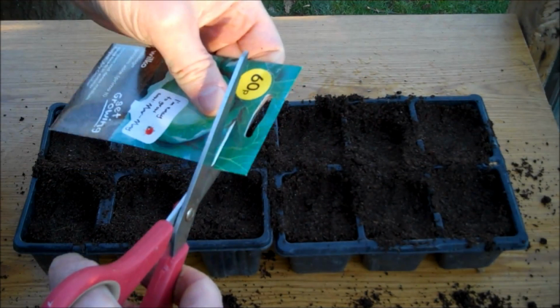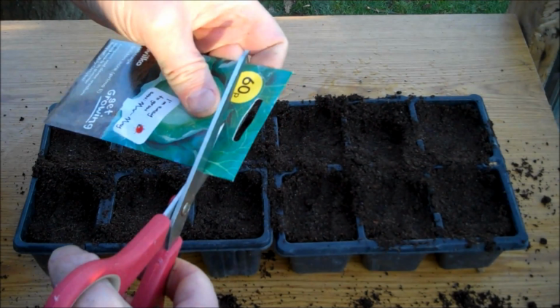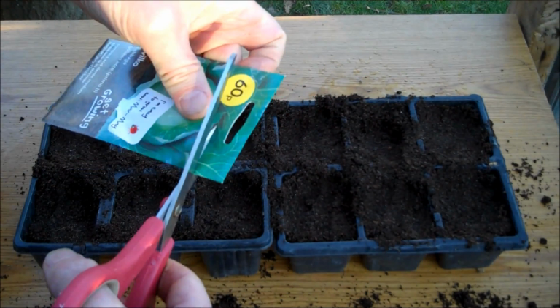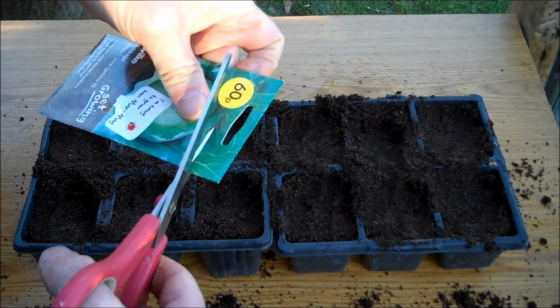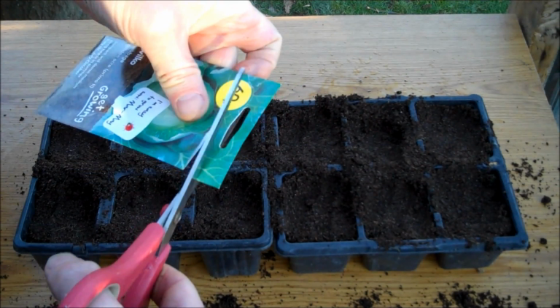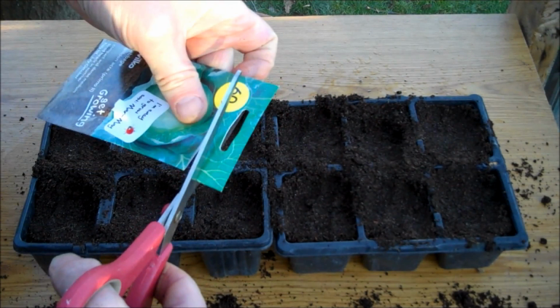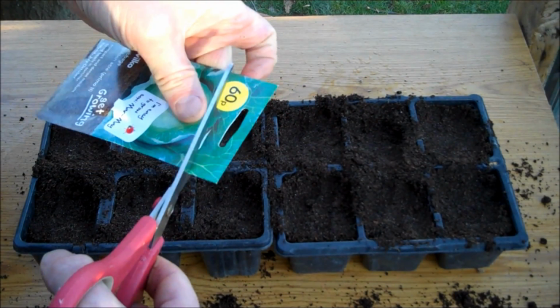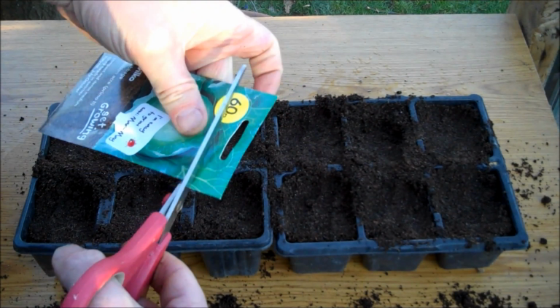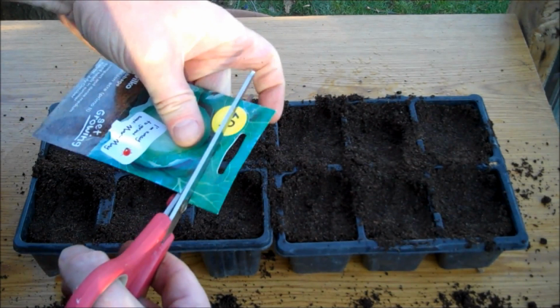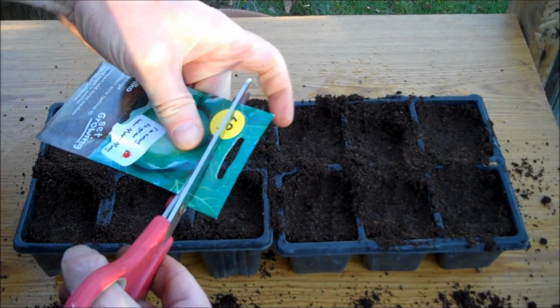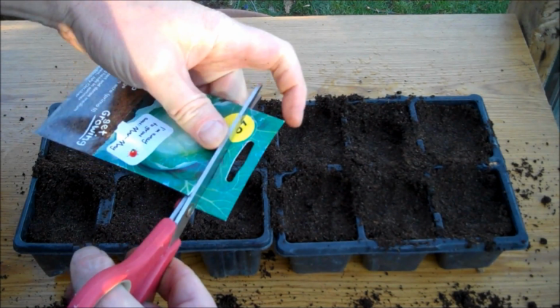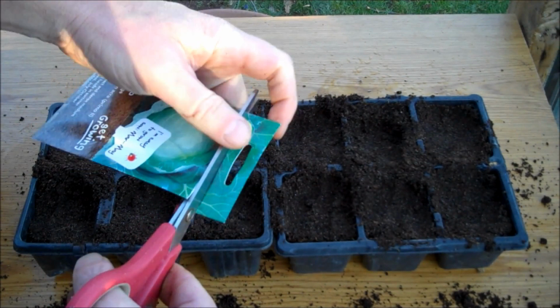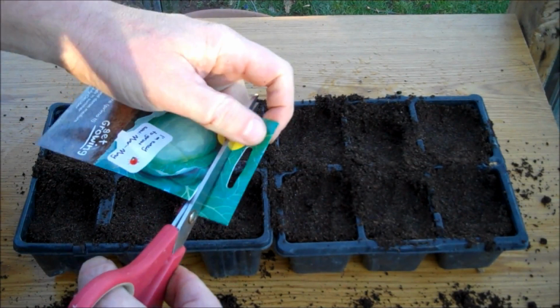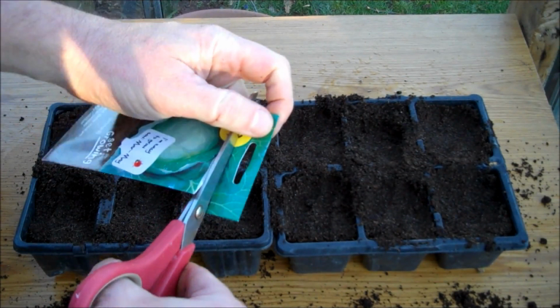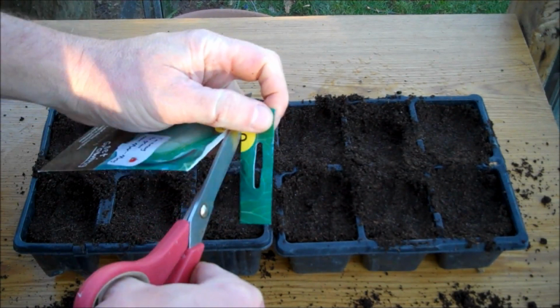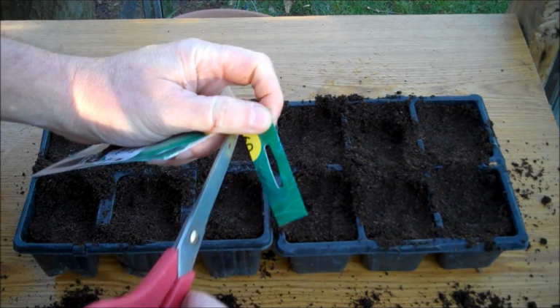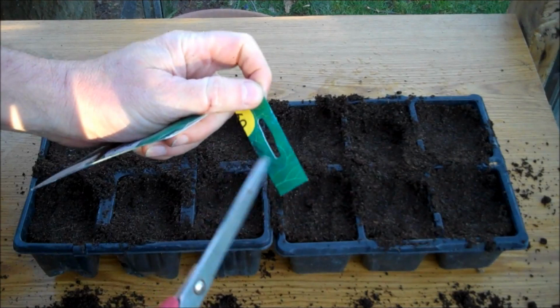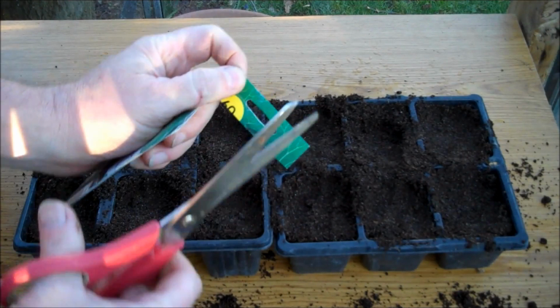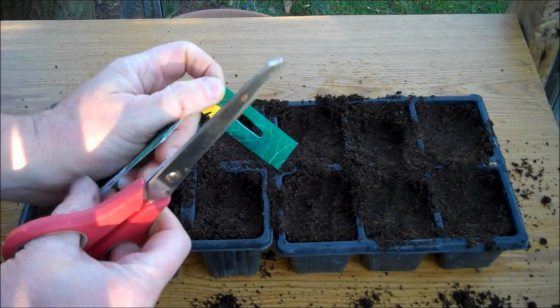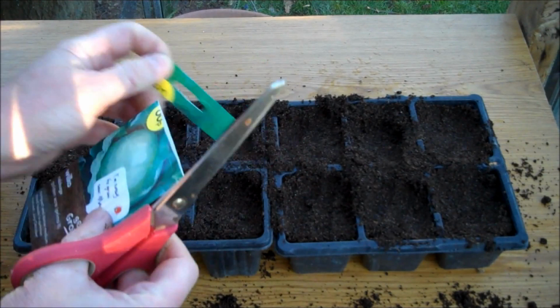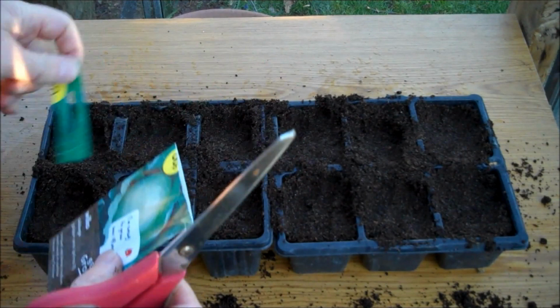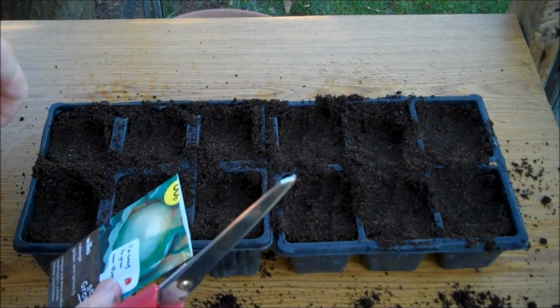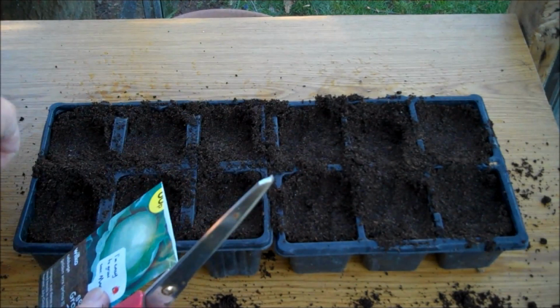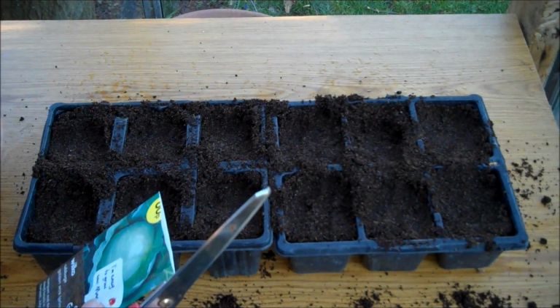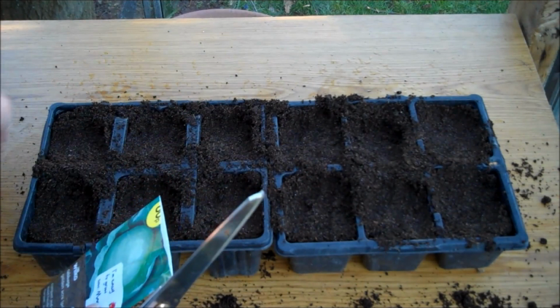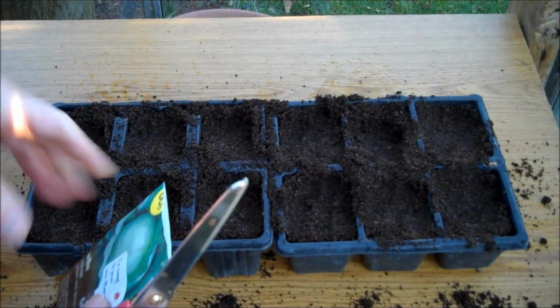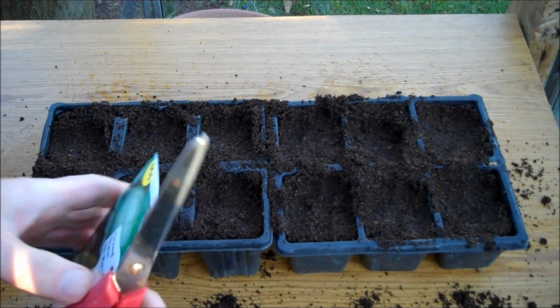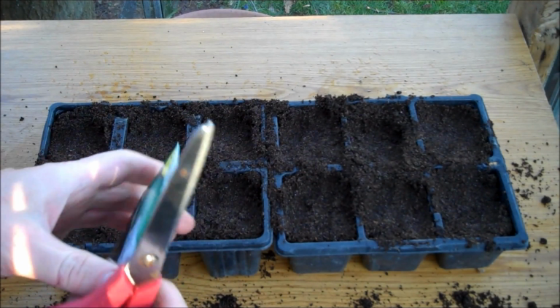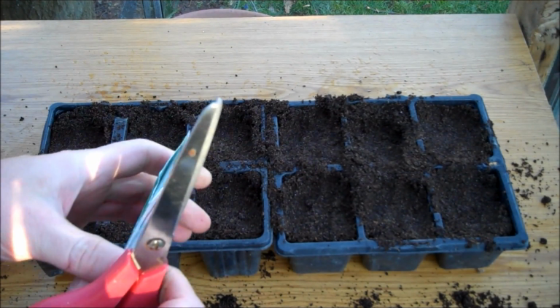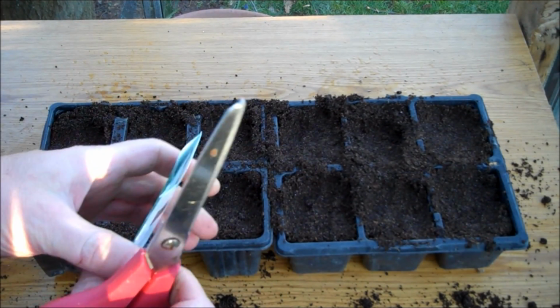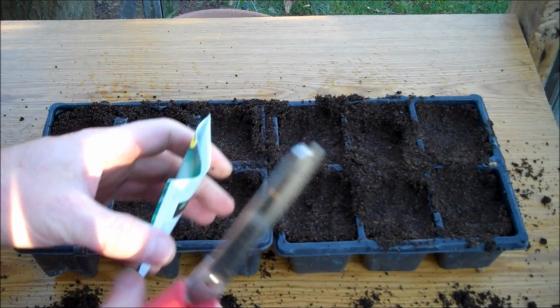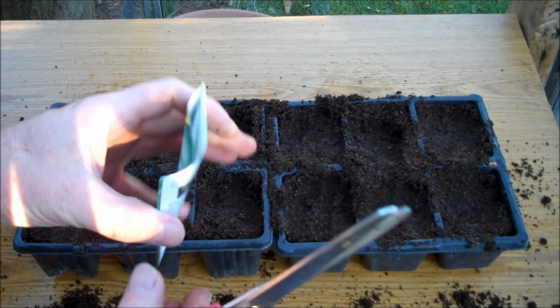Step 2: Plant the seed. I normally plant two seeds per pot.